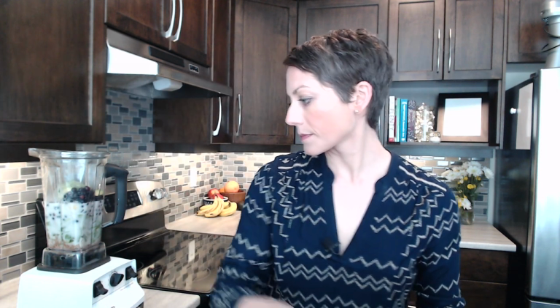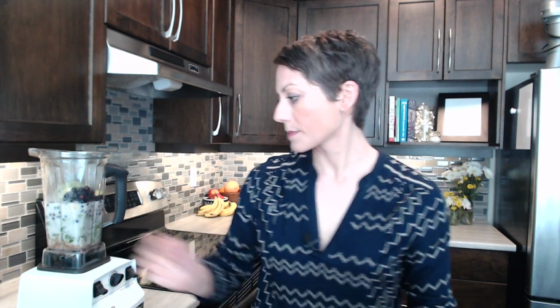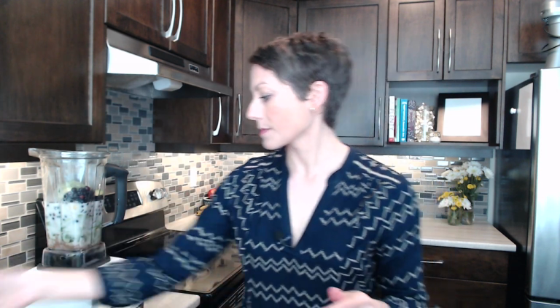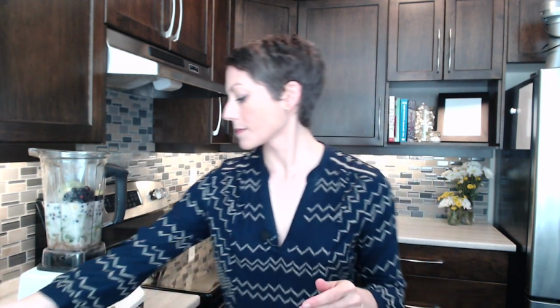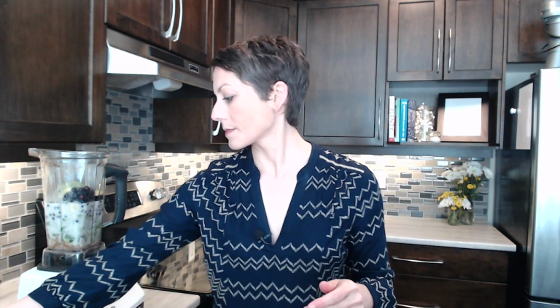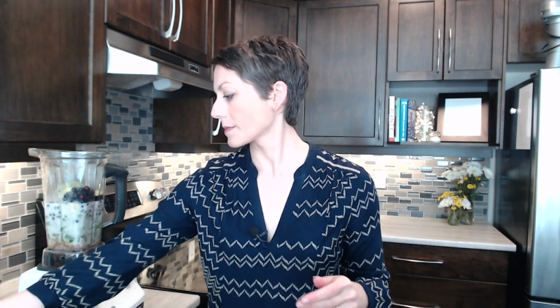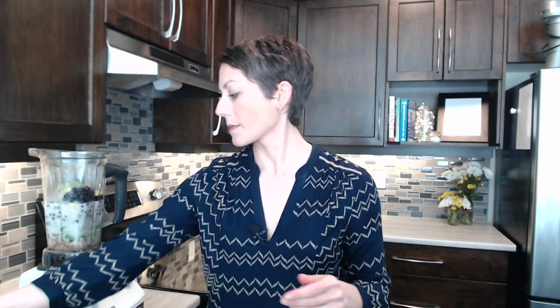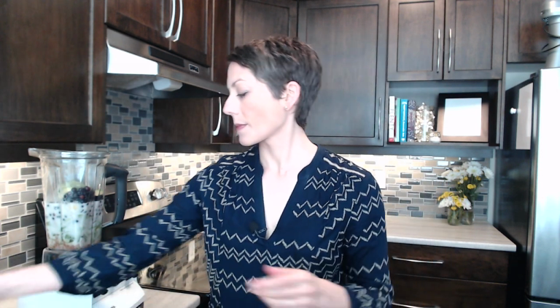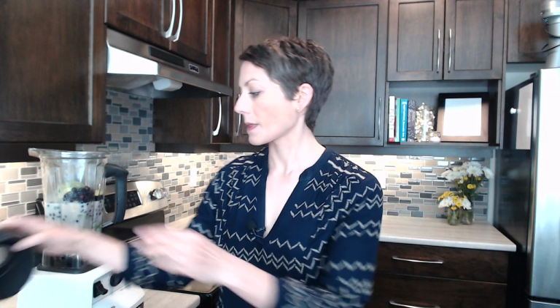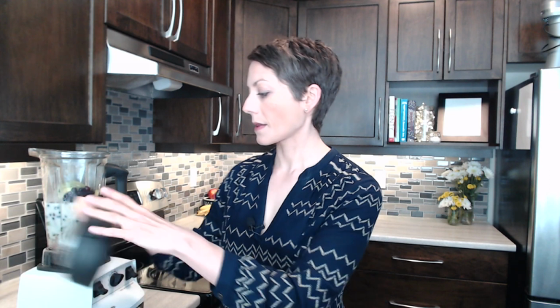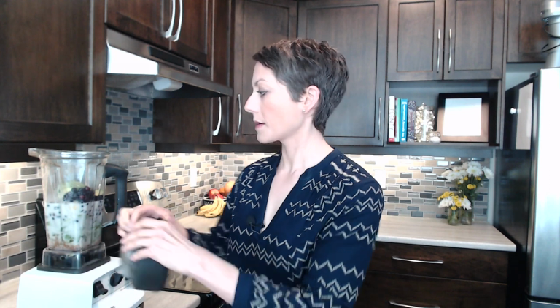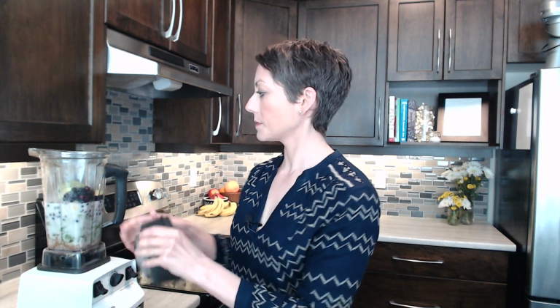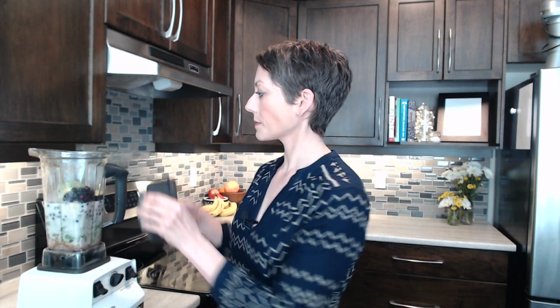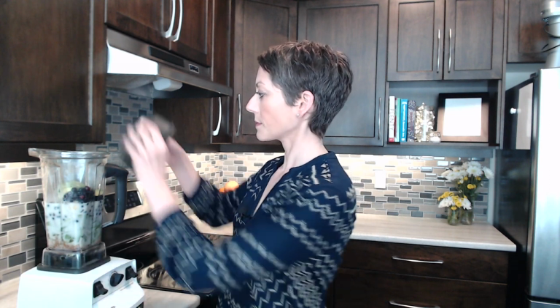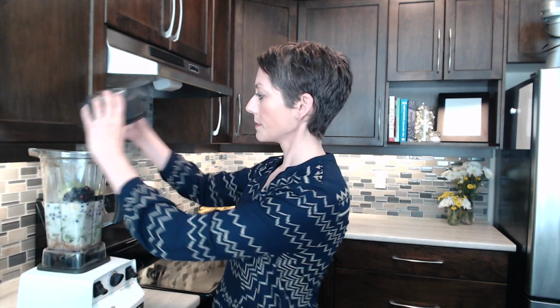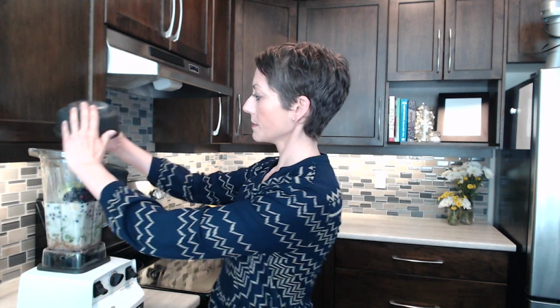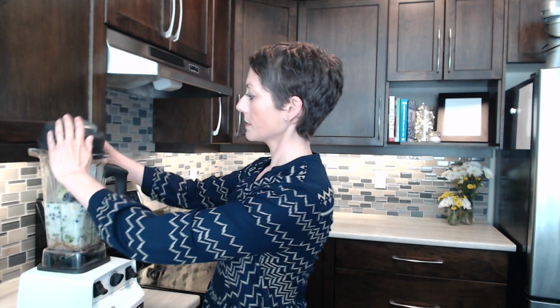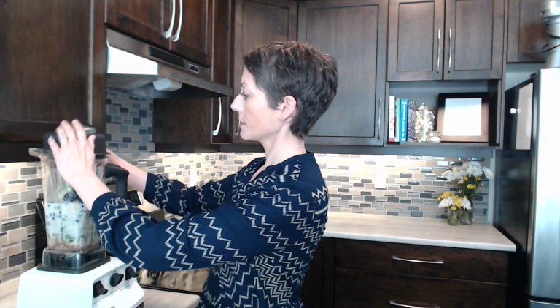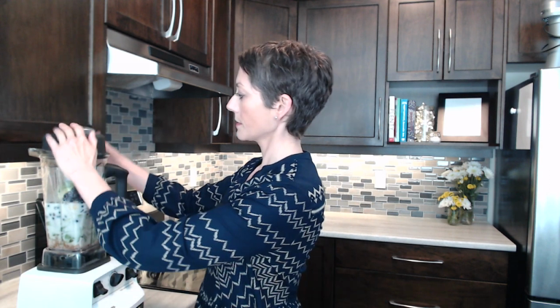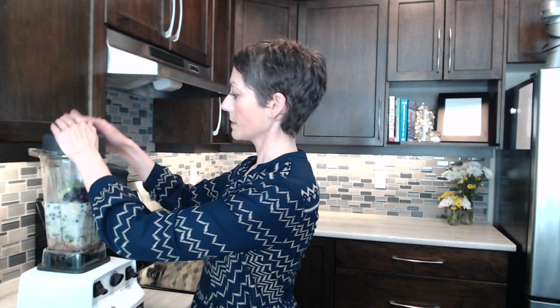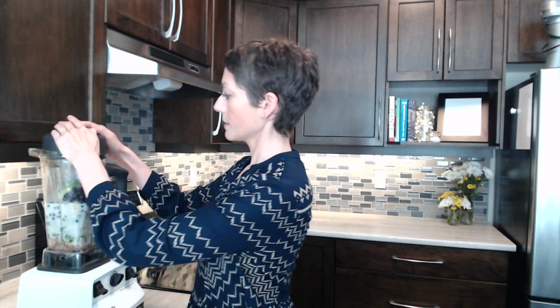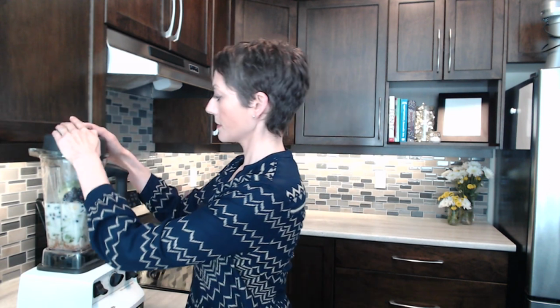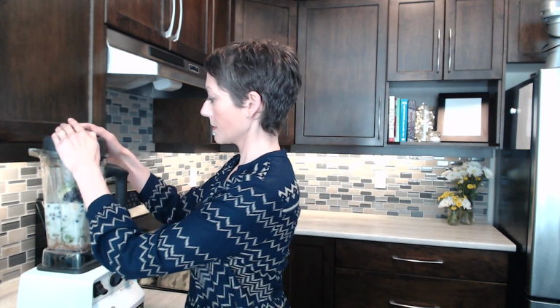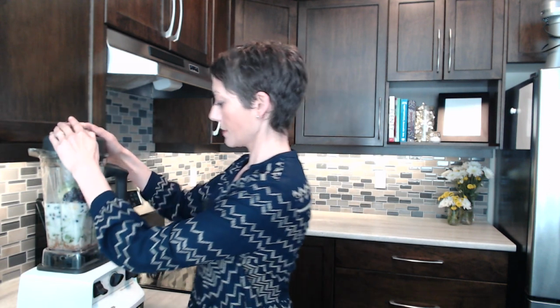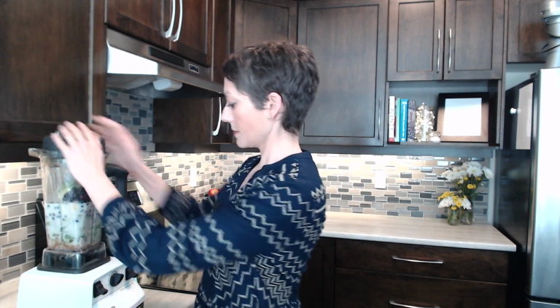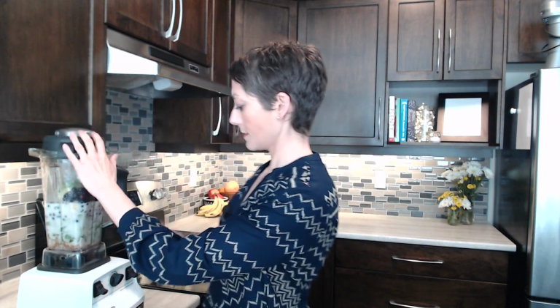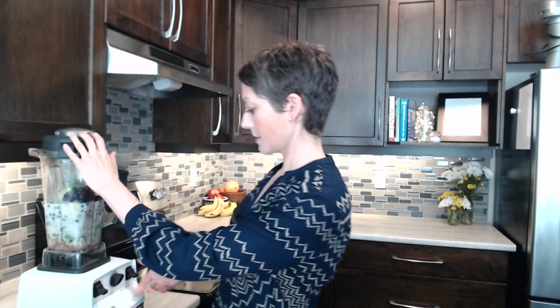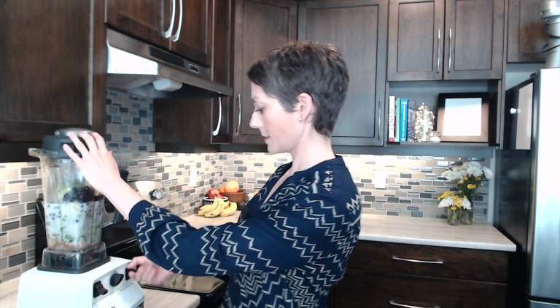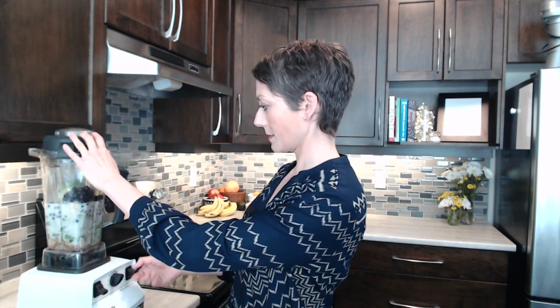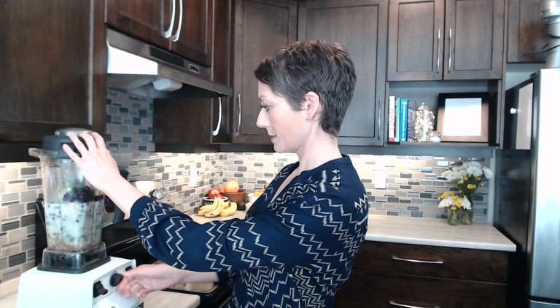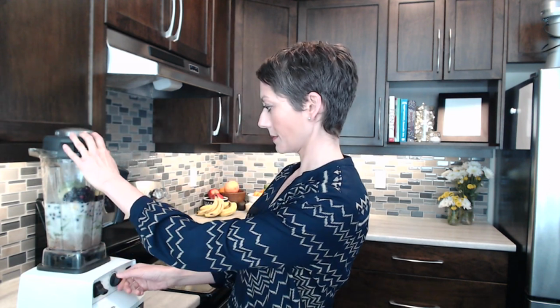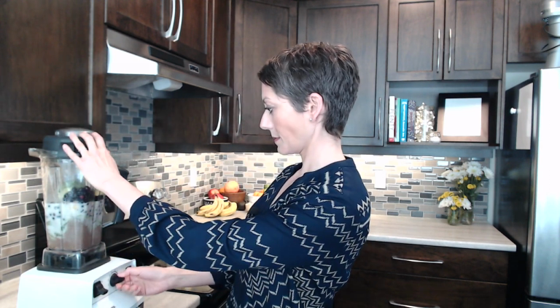With my trusty Vitamix, I'm popping that lid on and then I'm going to start blending.